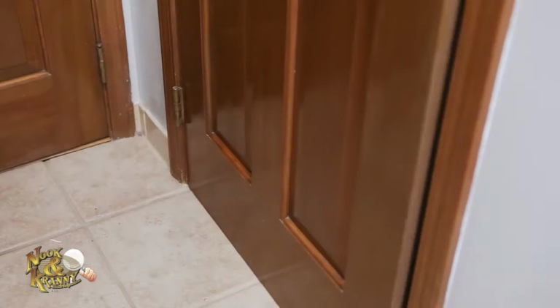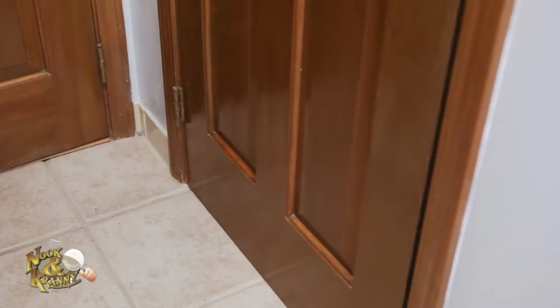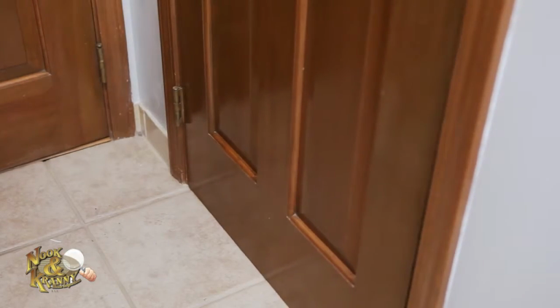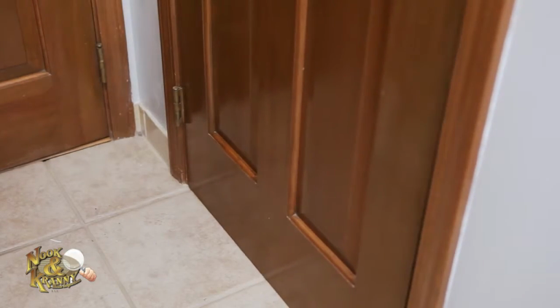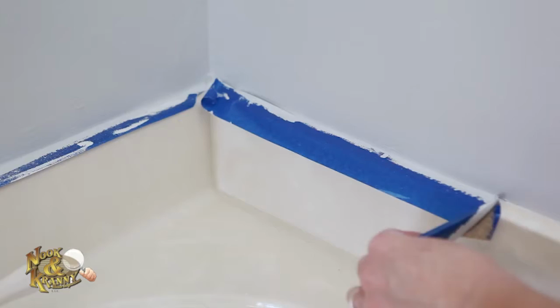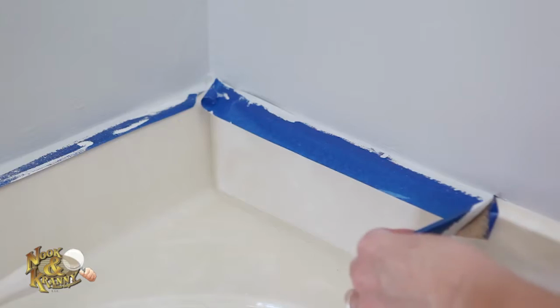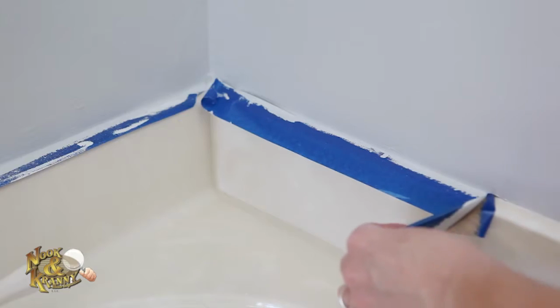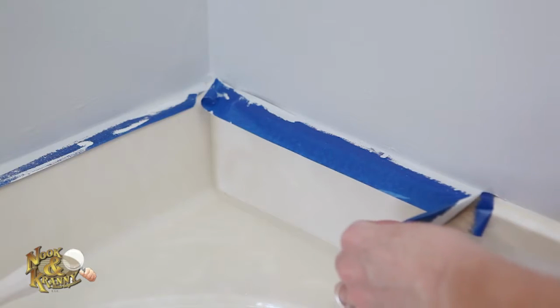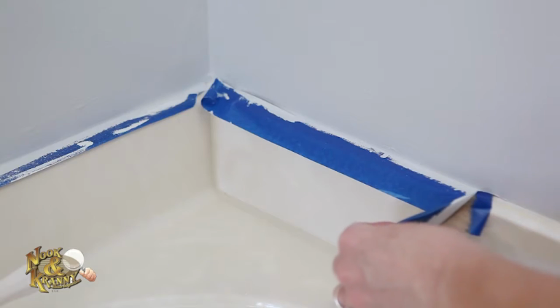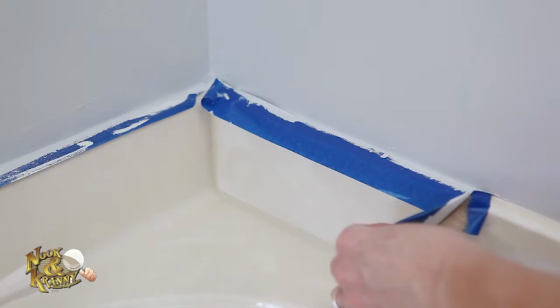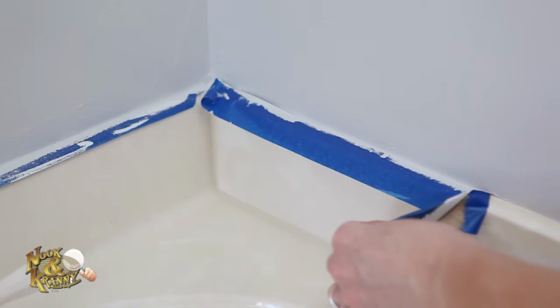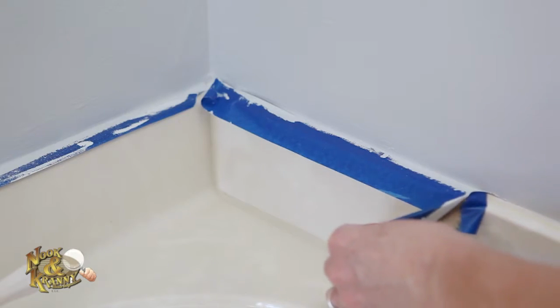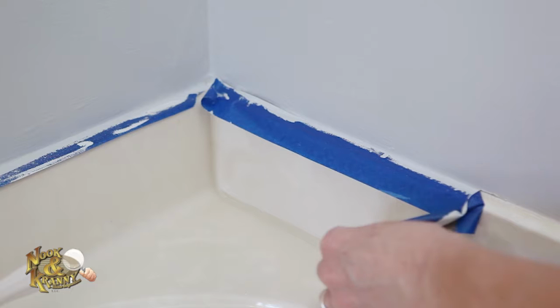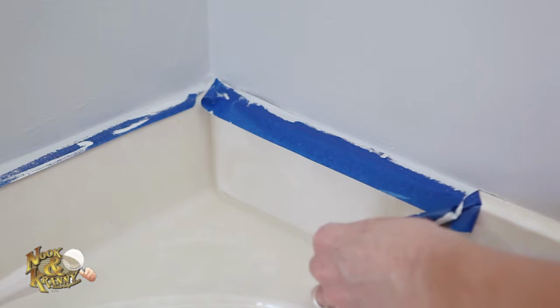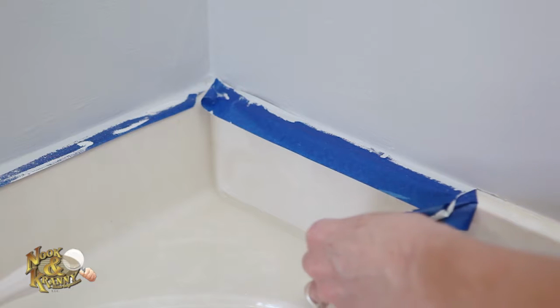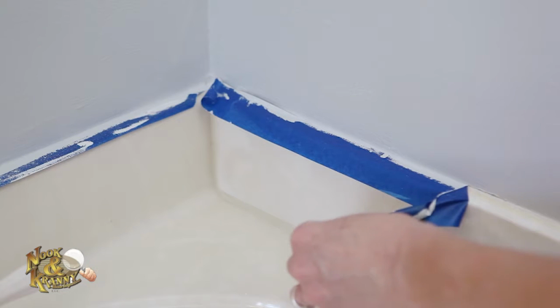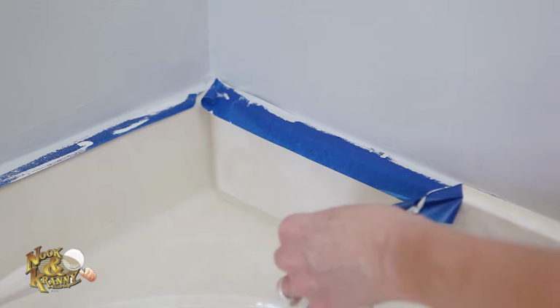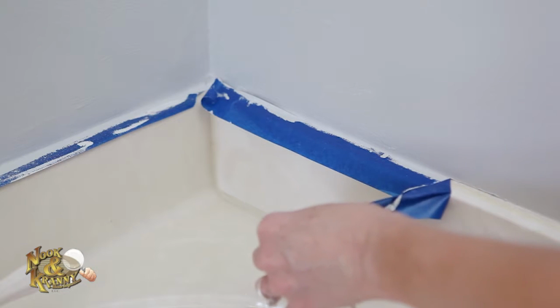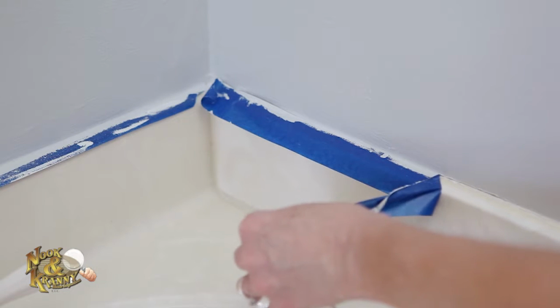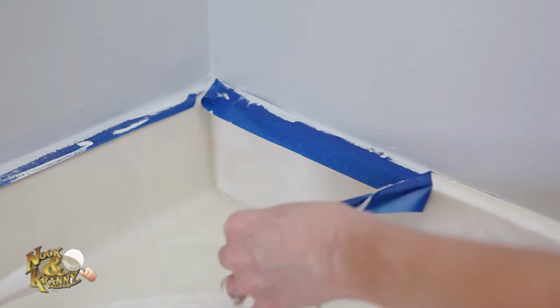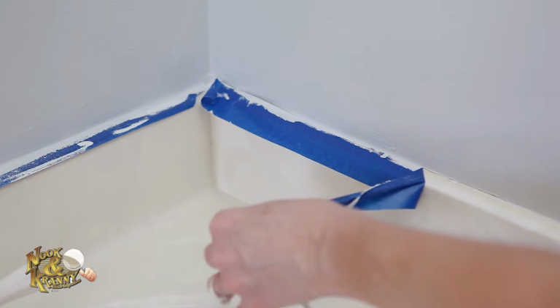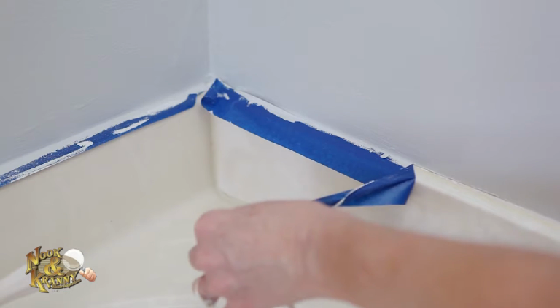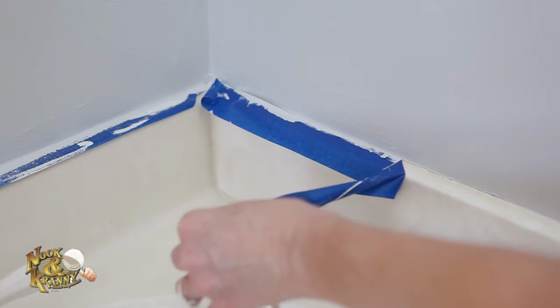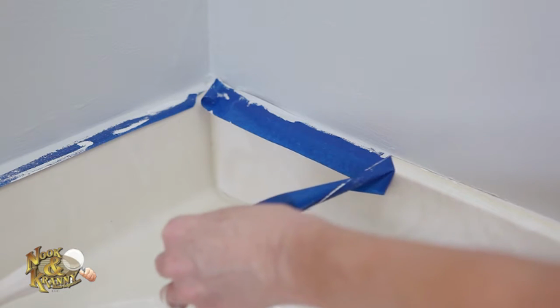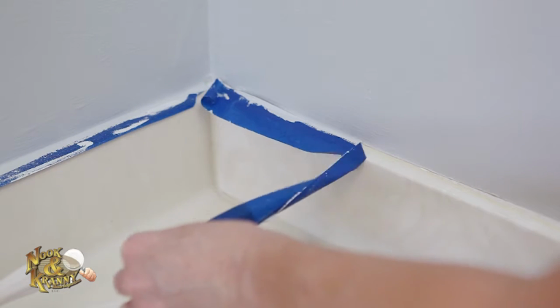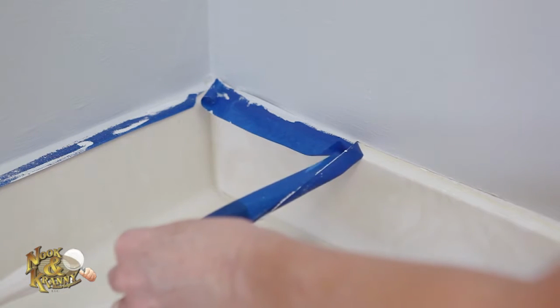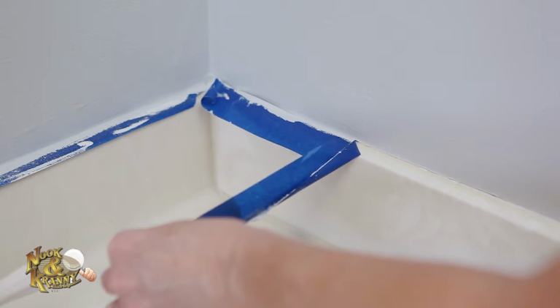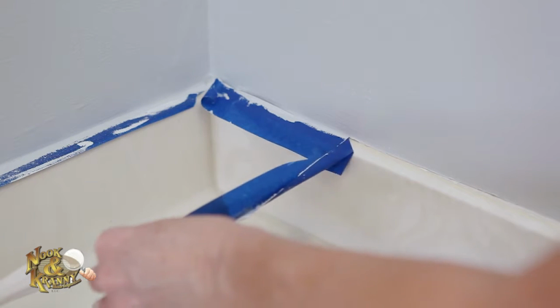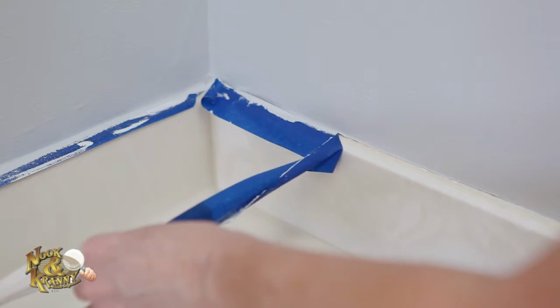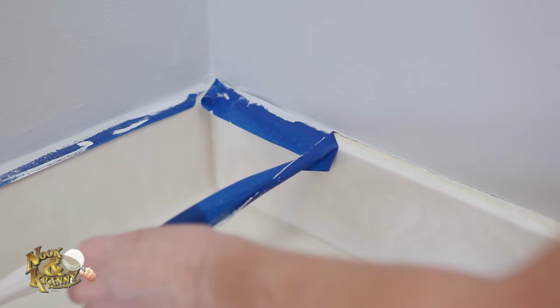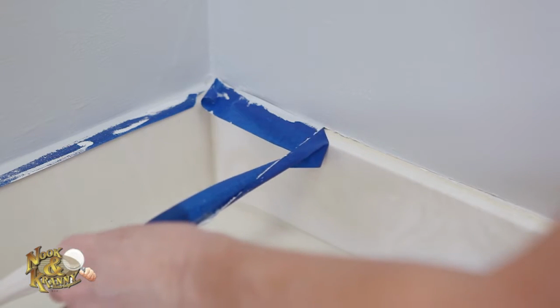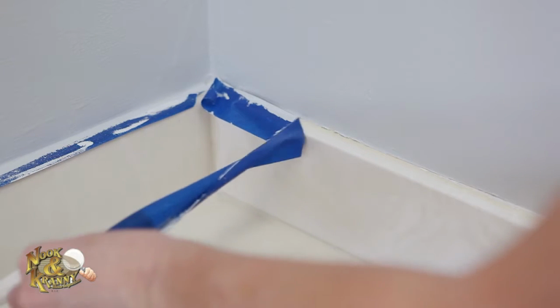Once the paint in the room has completely dried, carefully remove your painter's tape to reveal a sharp edge to your trim.